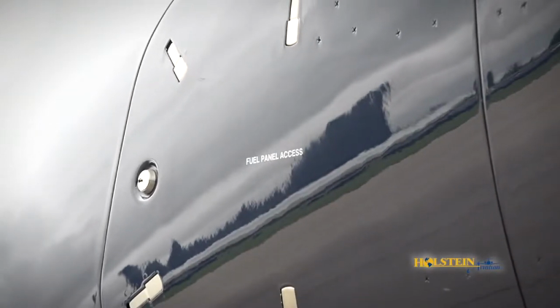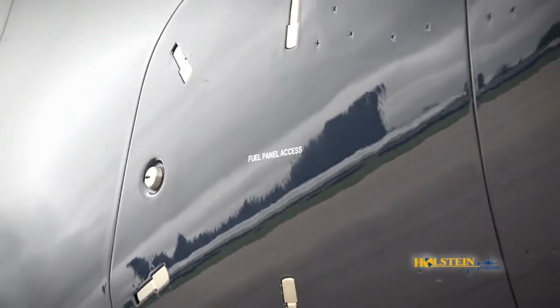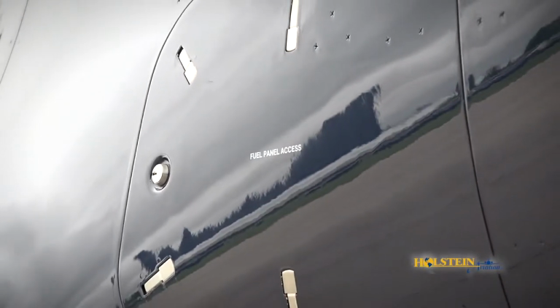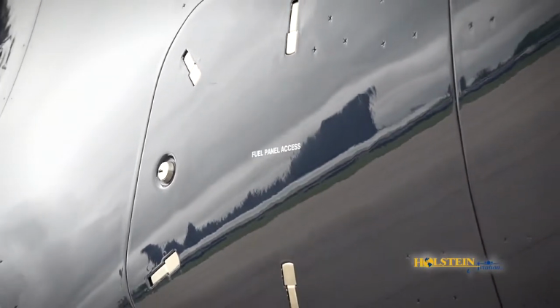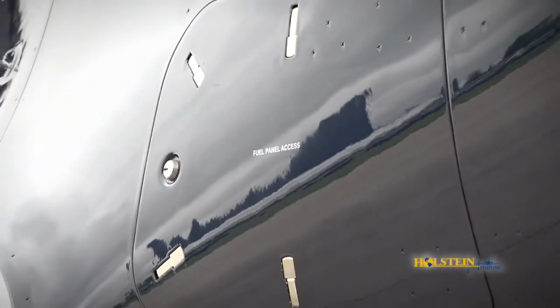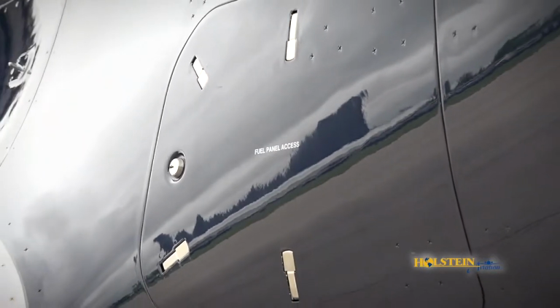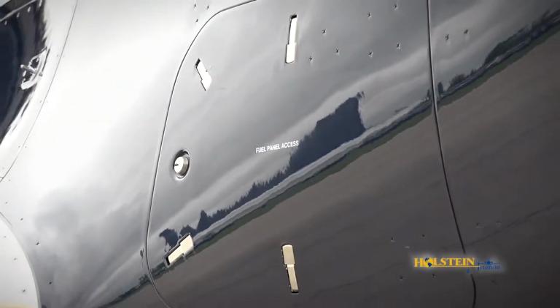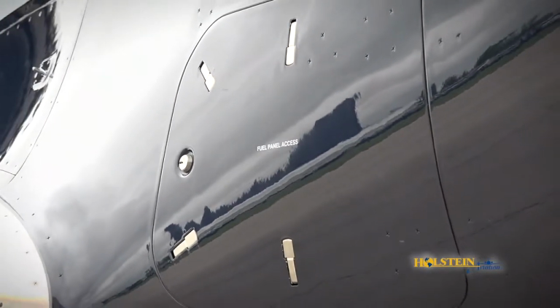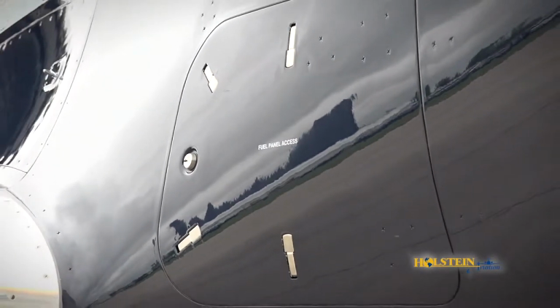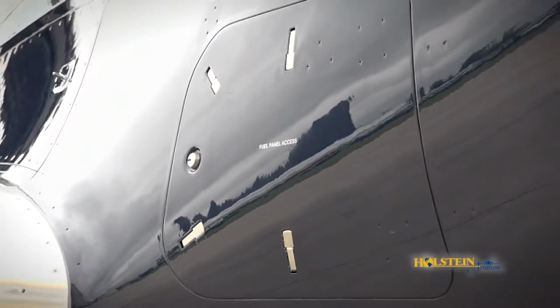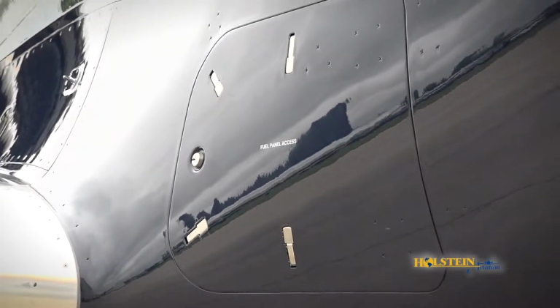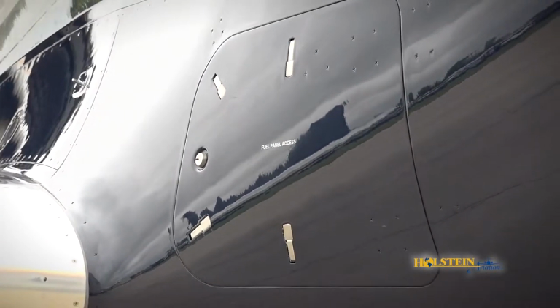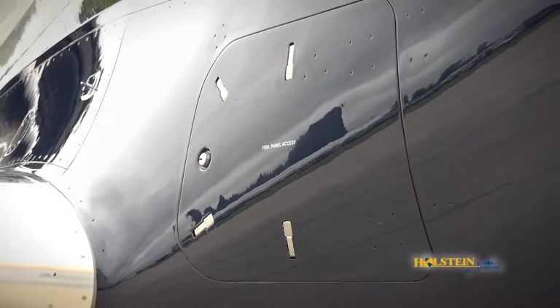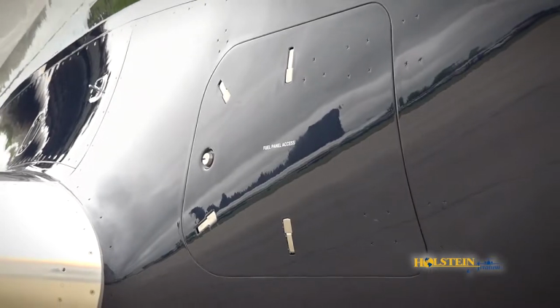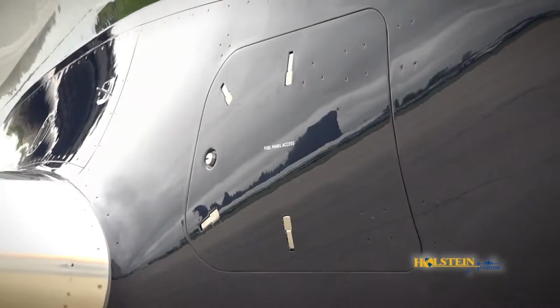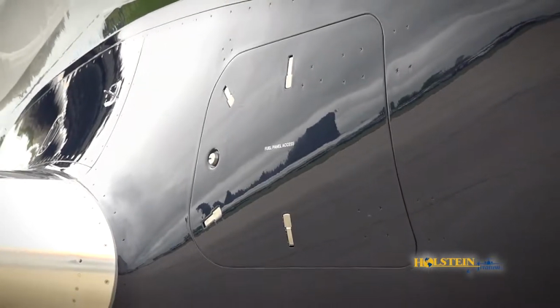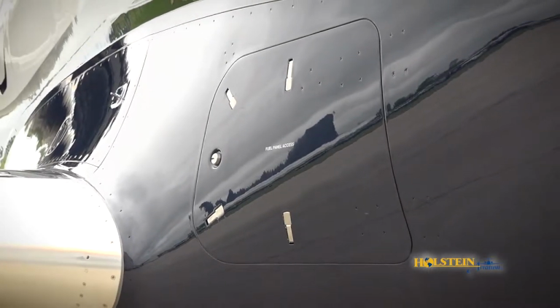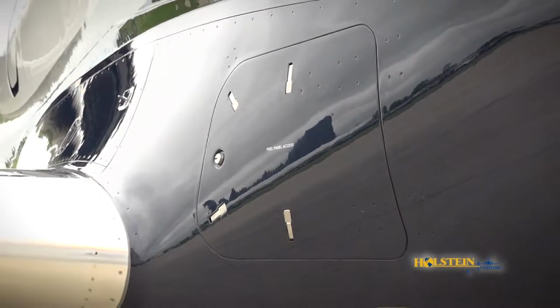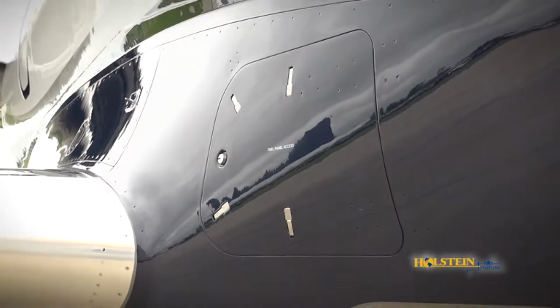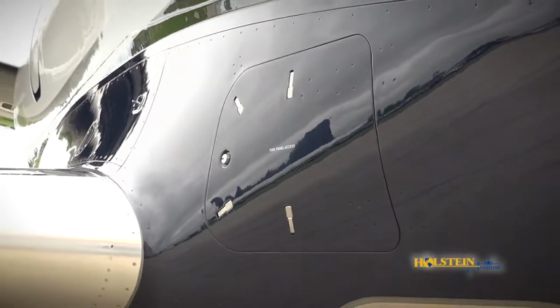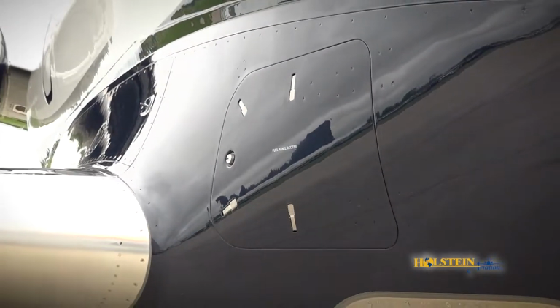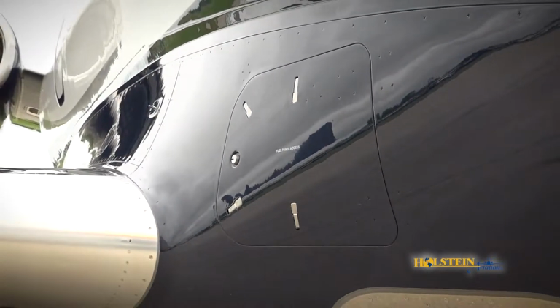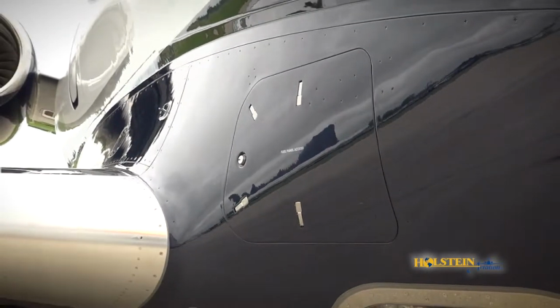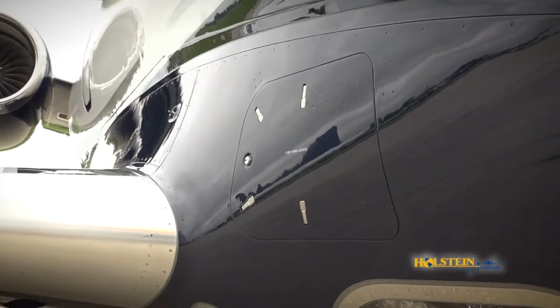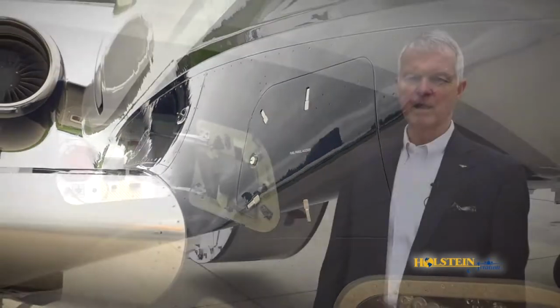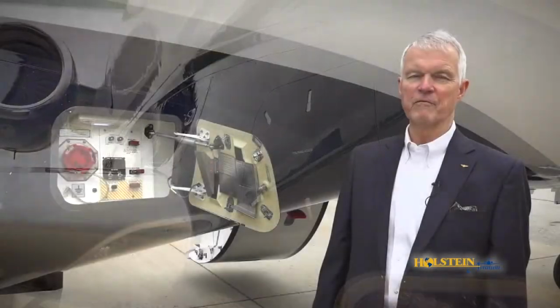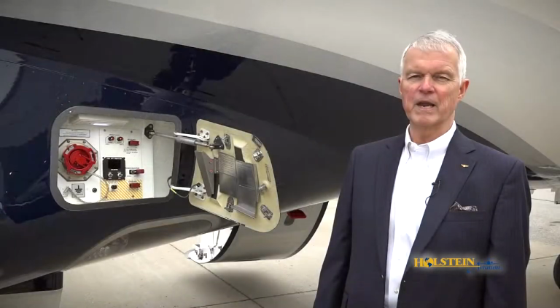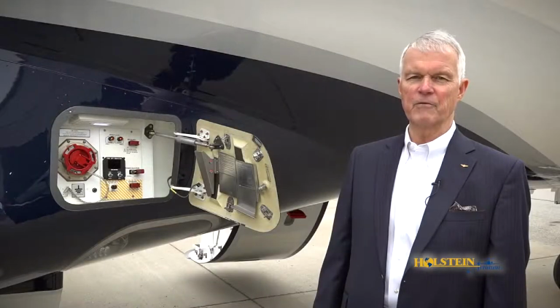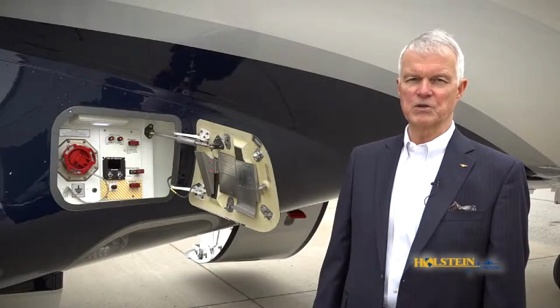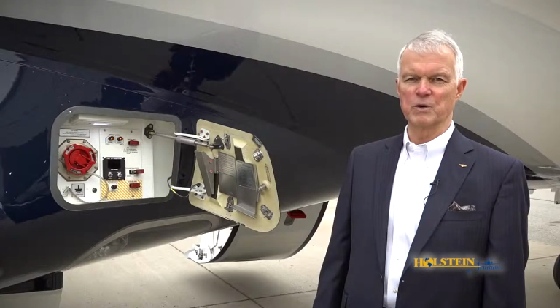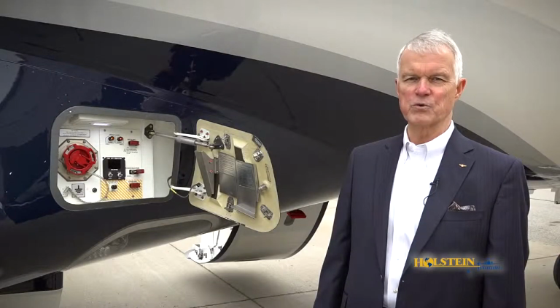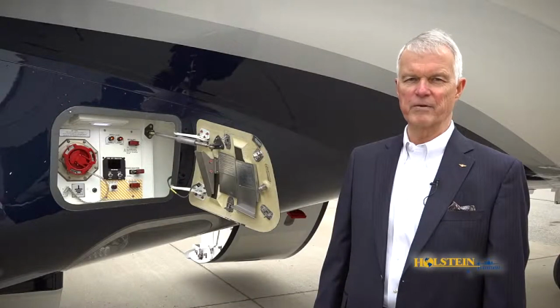At the fuel panel, the crew can pre-select the fuel amount and not need to be on the flight deck in order to refuel the airplane. A very handy feature when you're traveling.